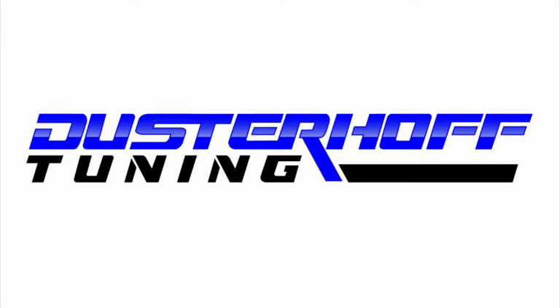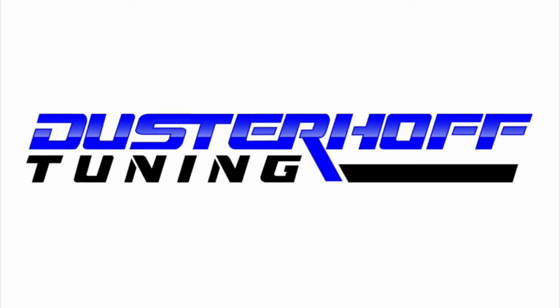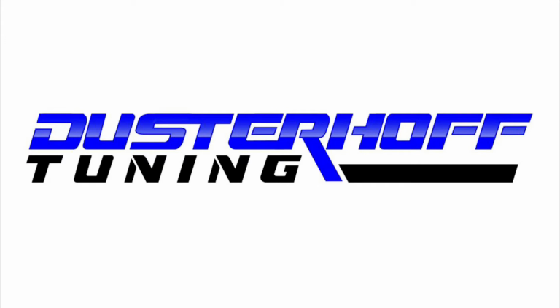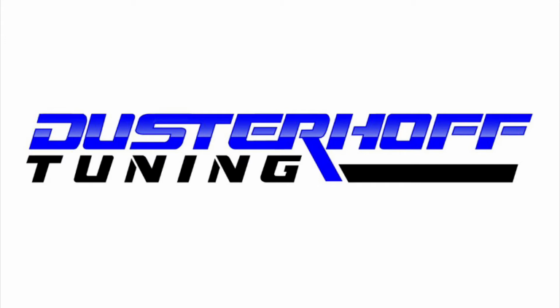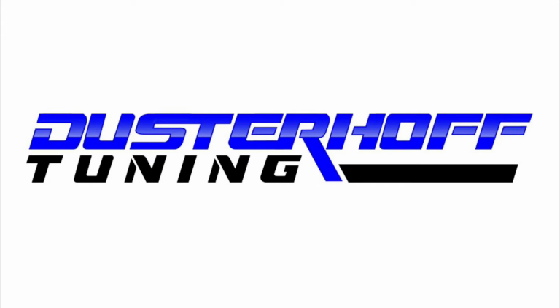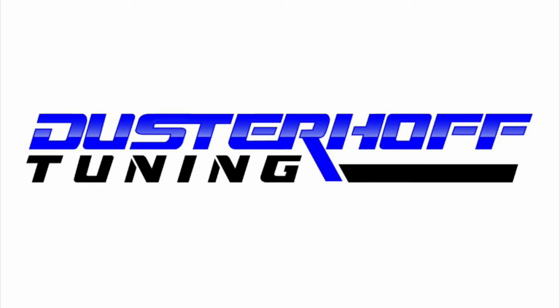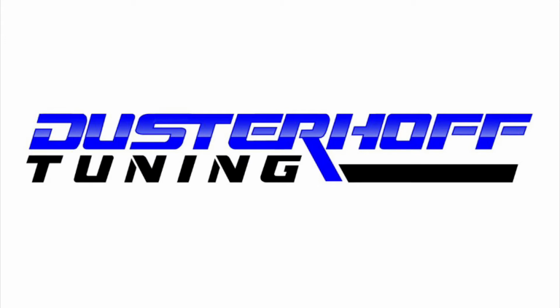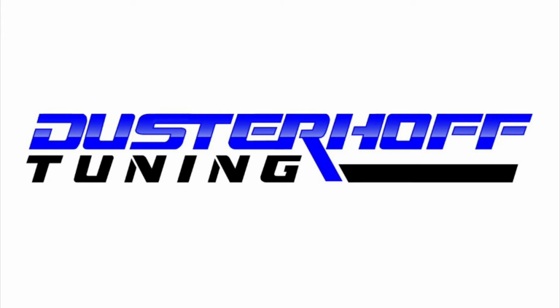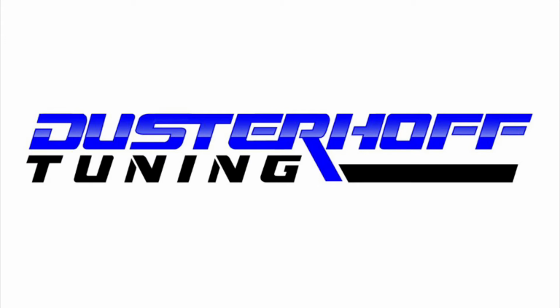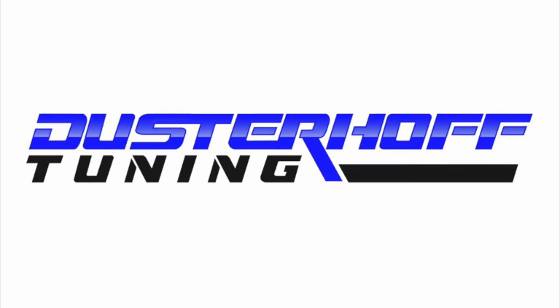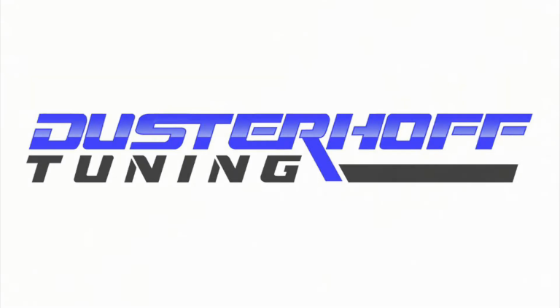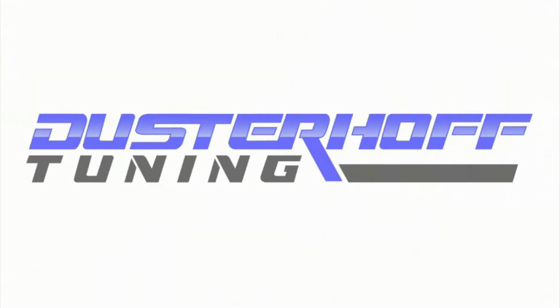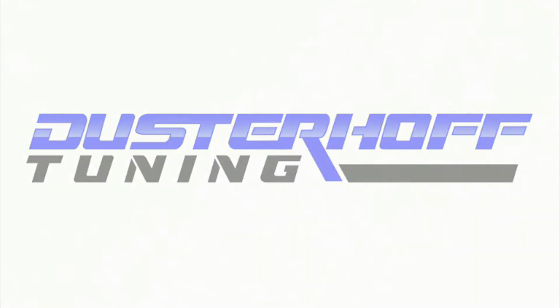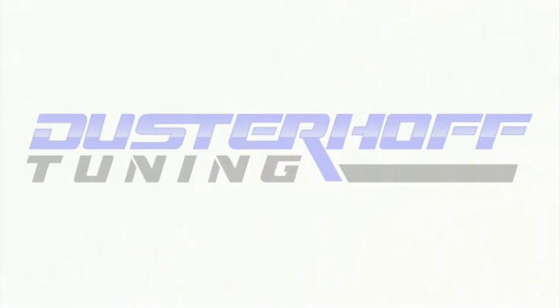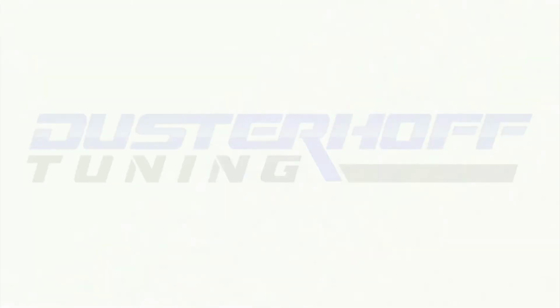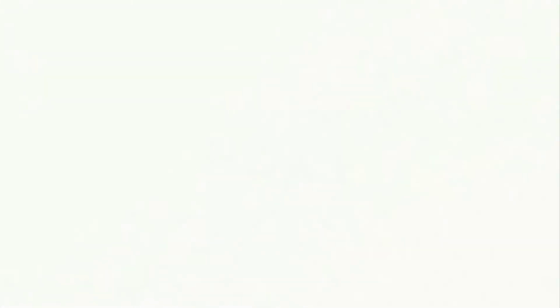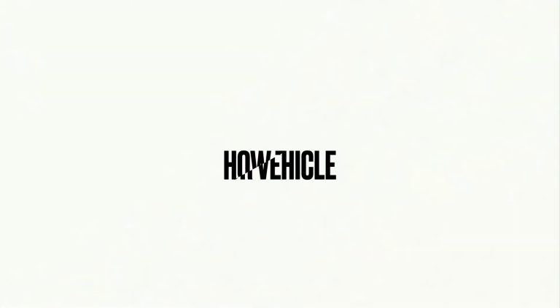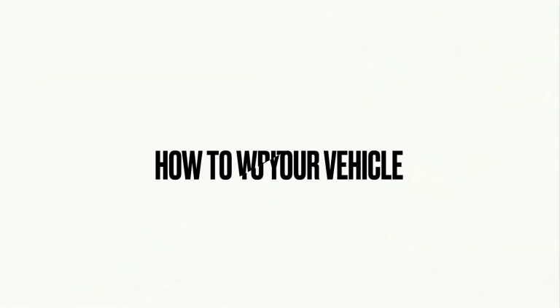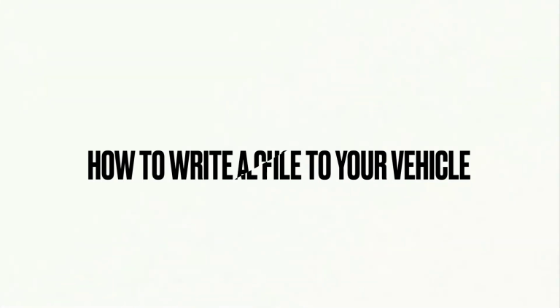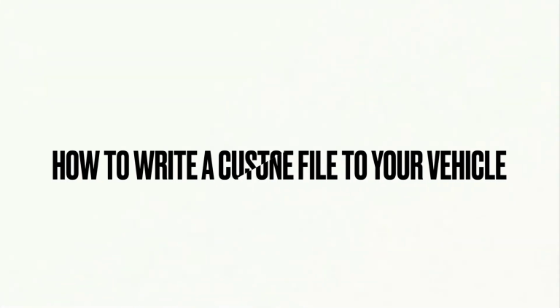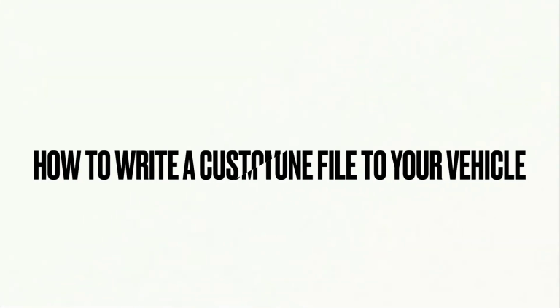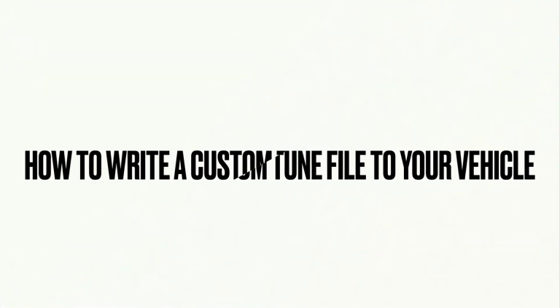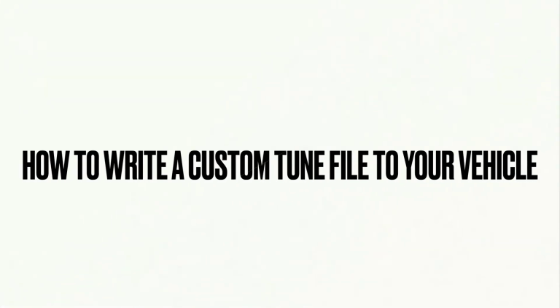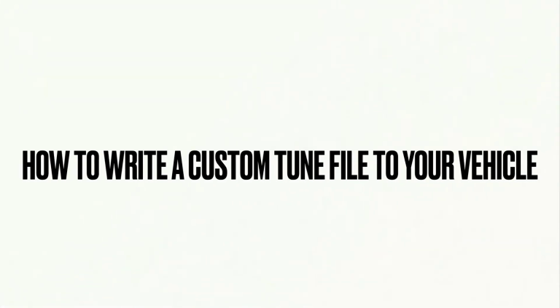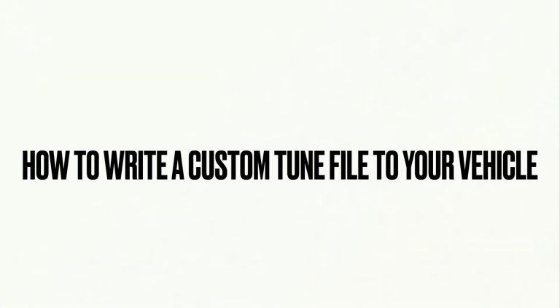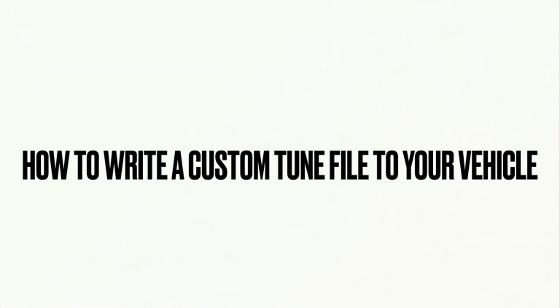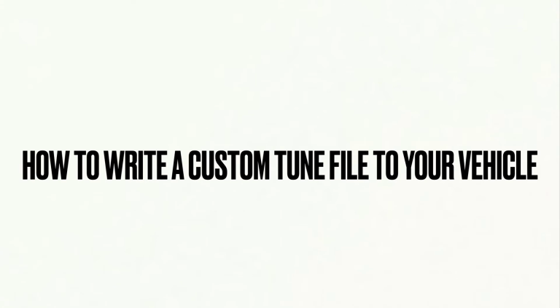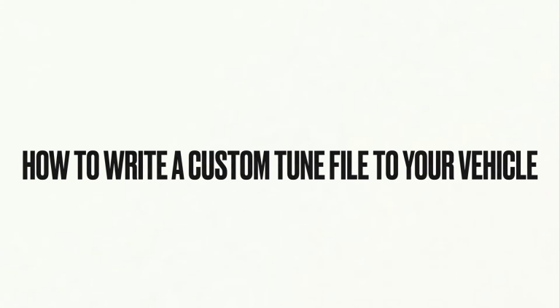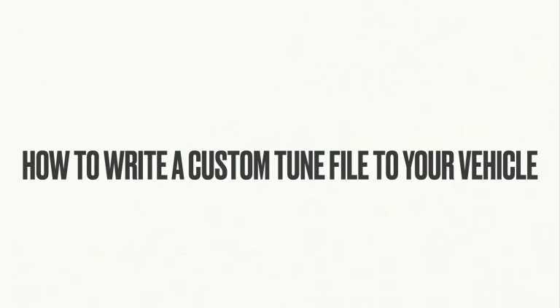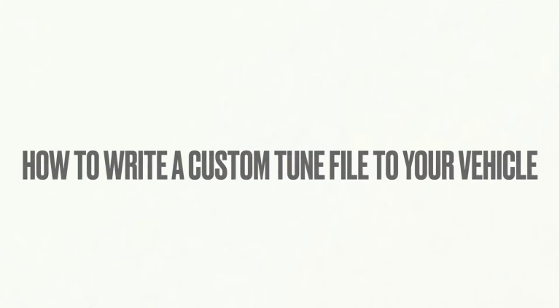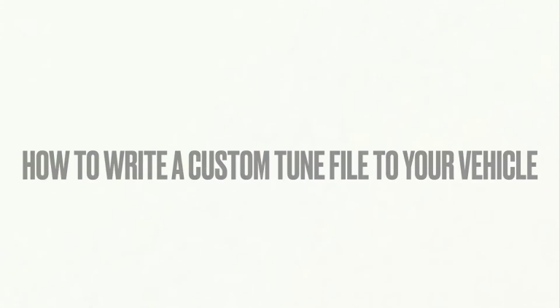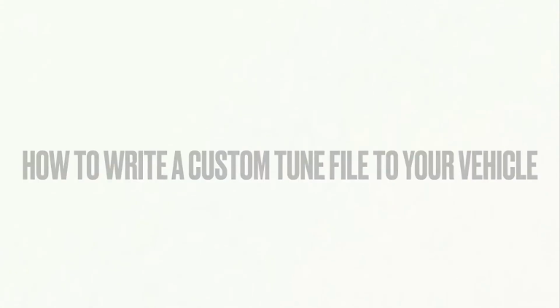This is Travis with Dust Drop Tuning. I'm going to do a video for you today on how to write a tune file to your vehicle.